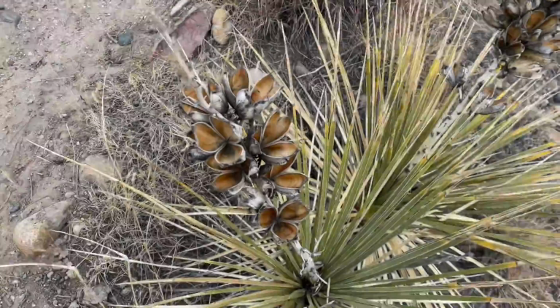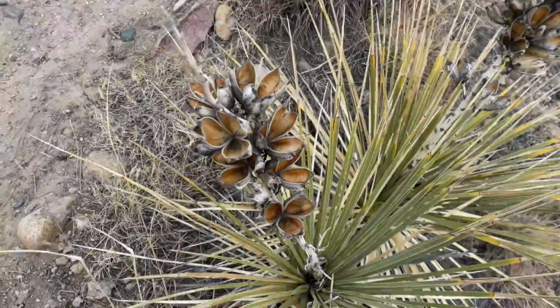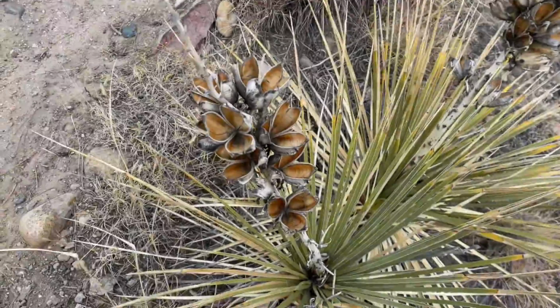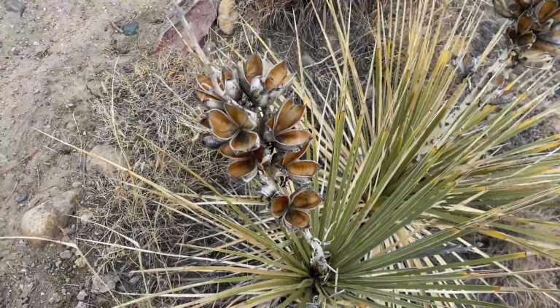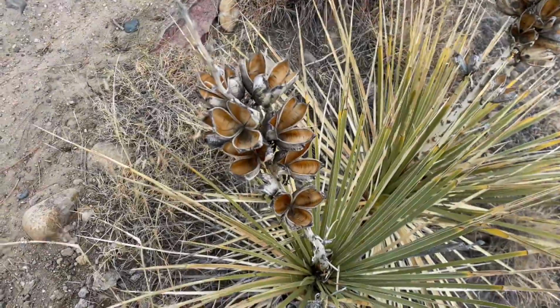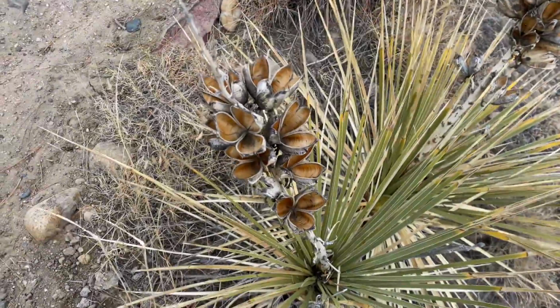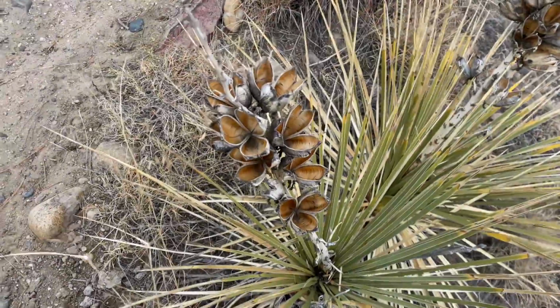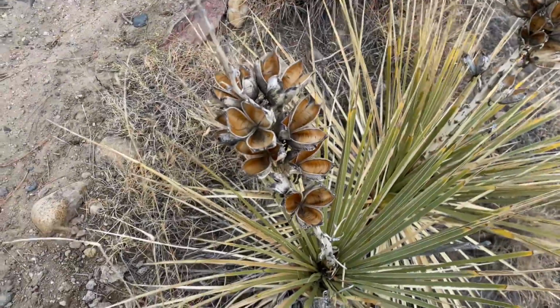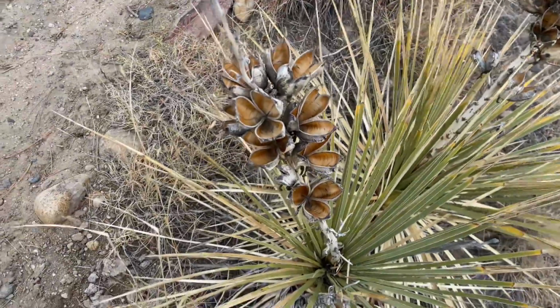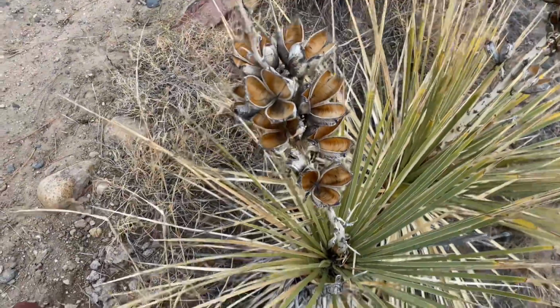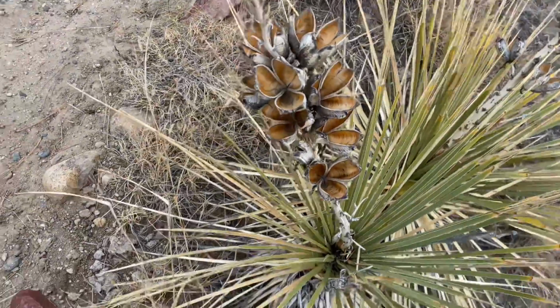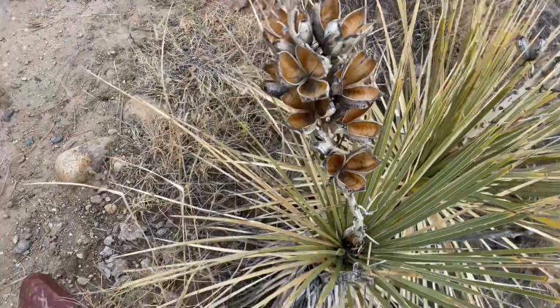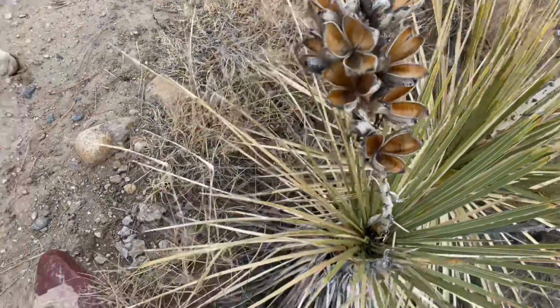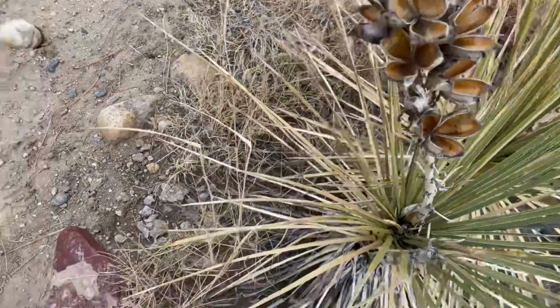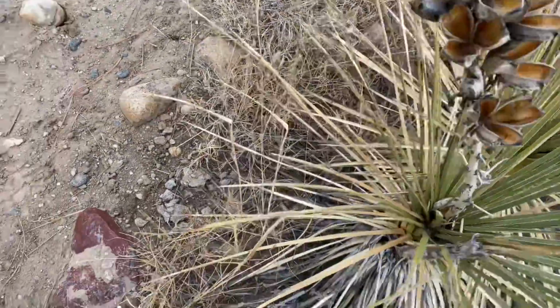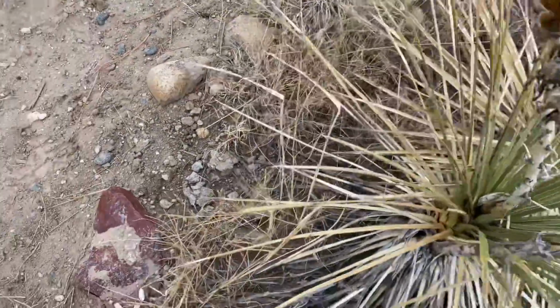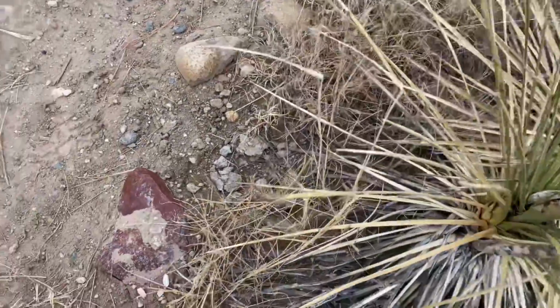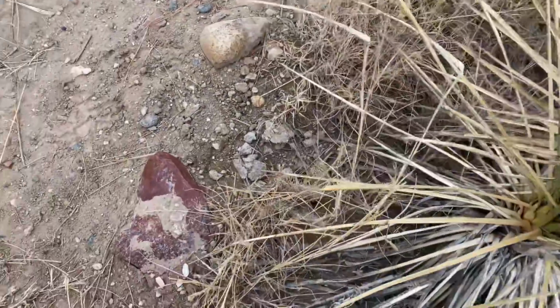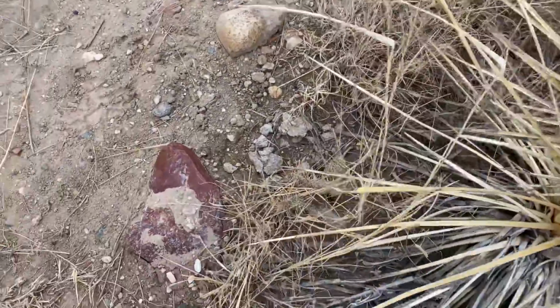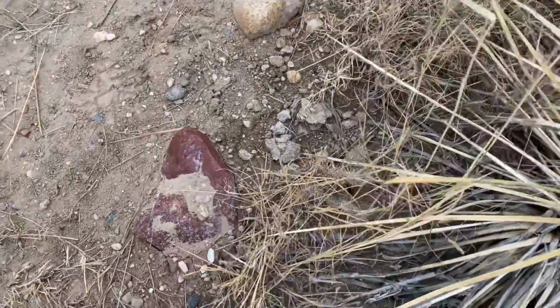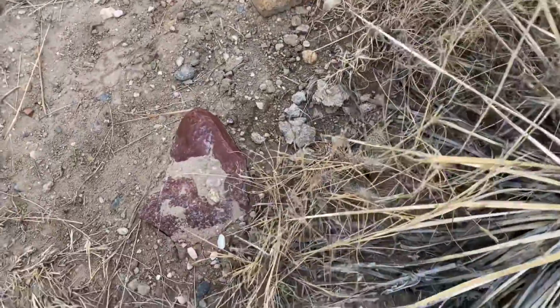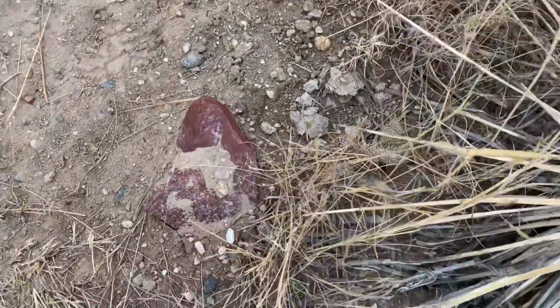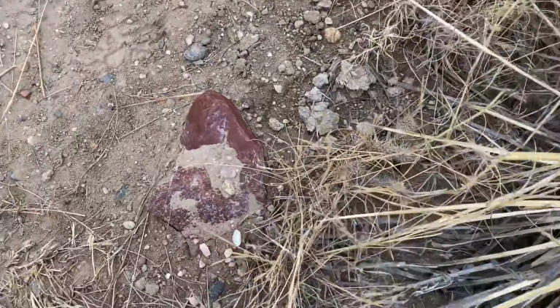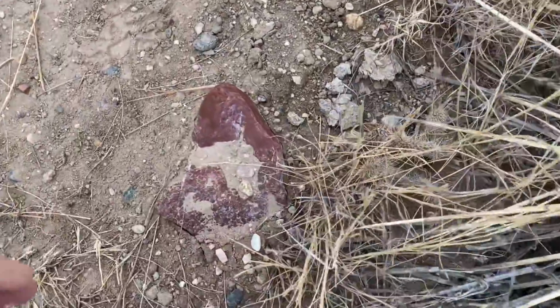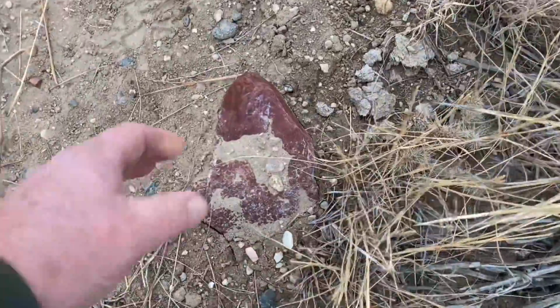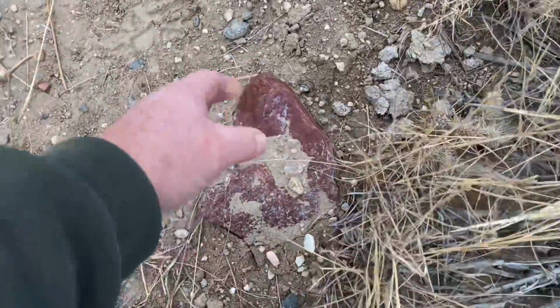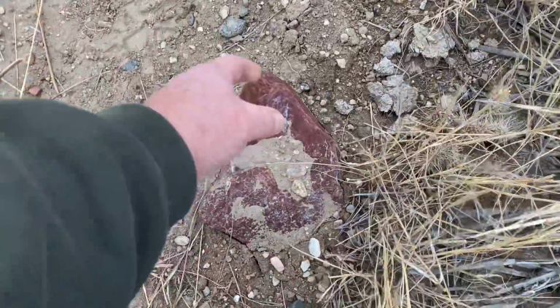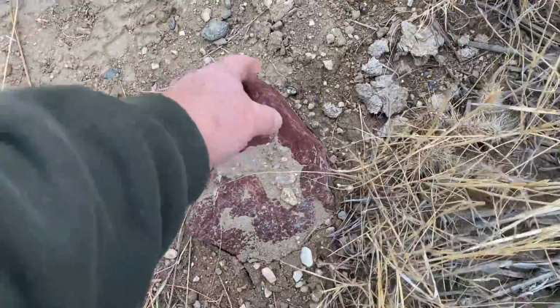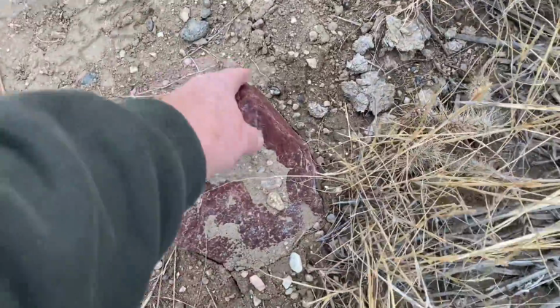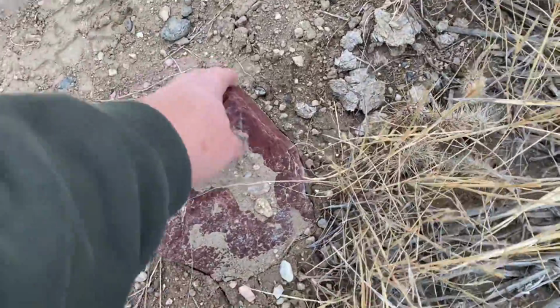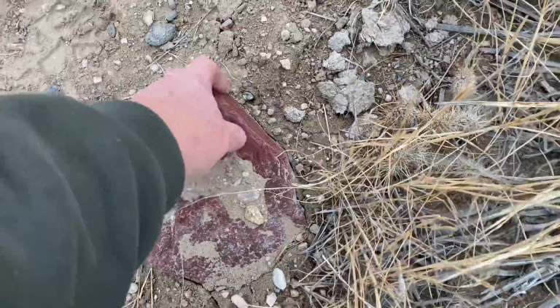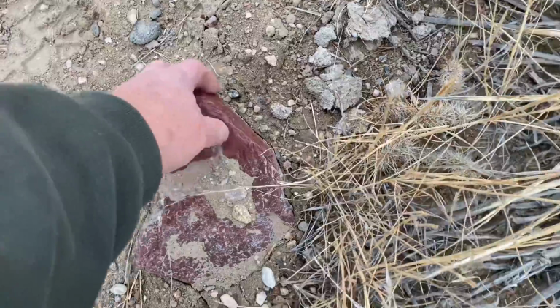I need to be careful so the Wyoming Yucca doesn't poke me. You can use the roots of that plant for soap.